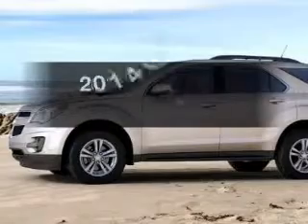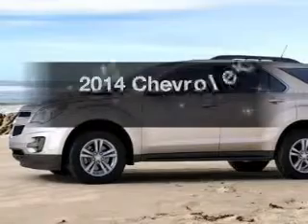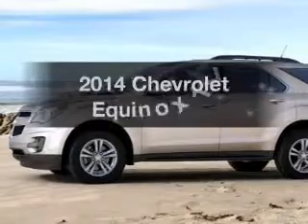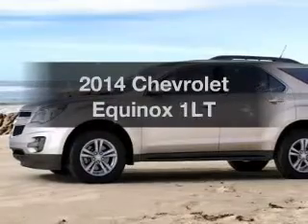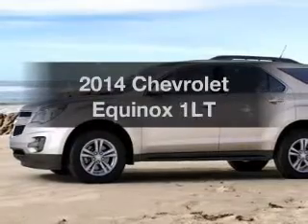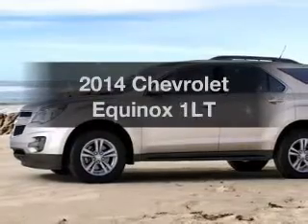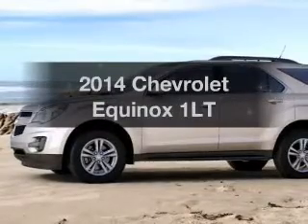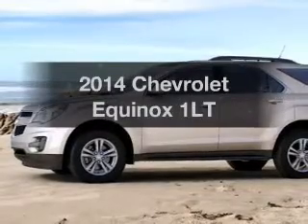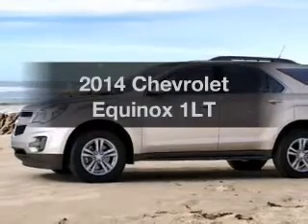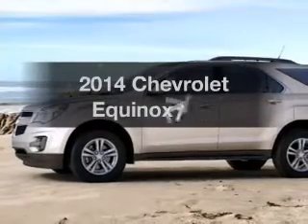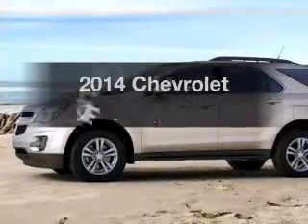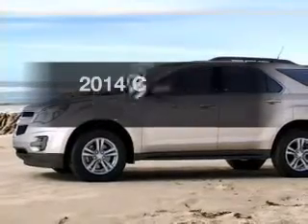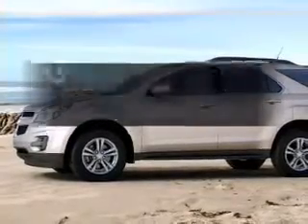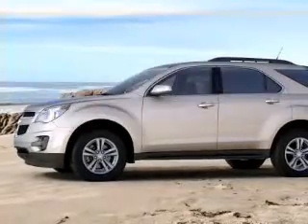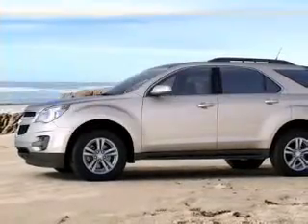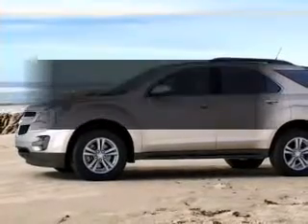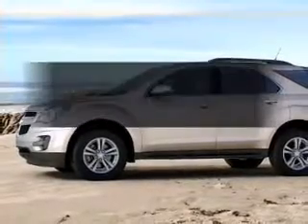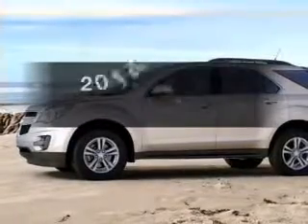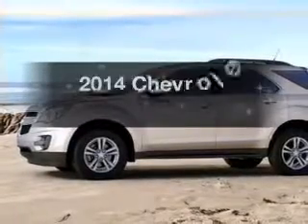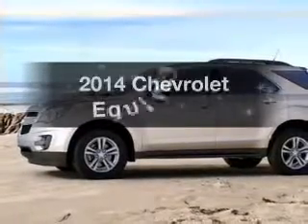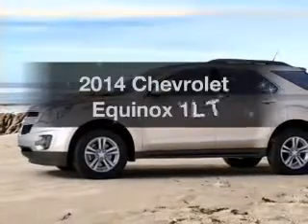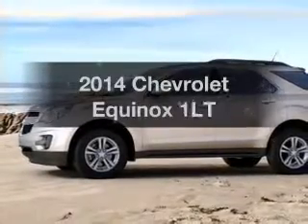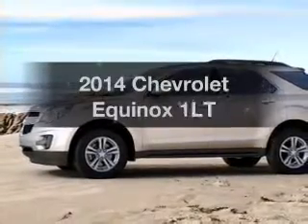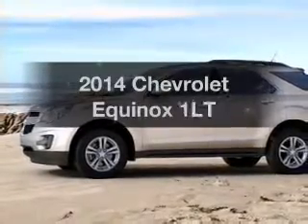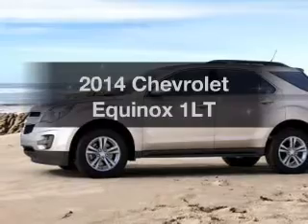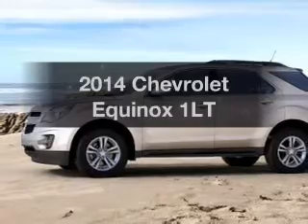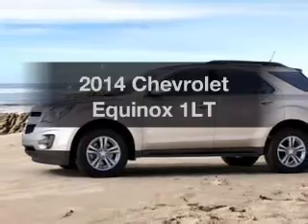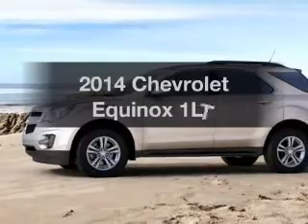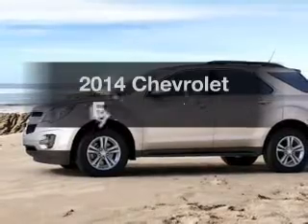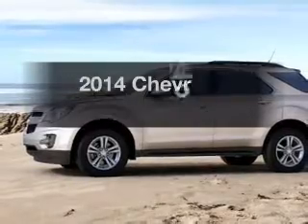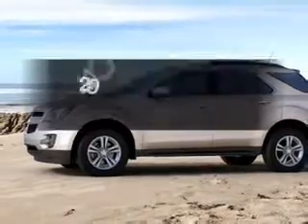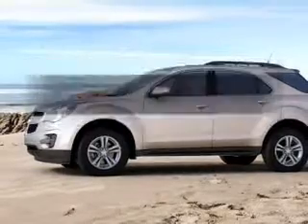Introducing the 2014 Chevrolet Equinox. If you're looking for an automobile with great attributes, look no further.